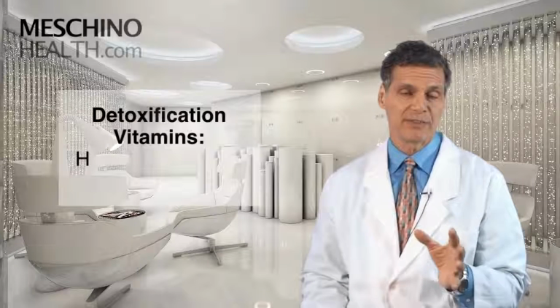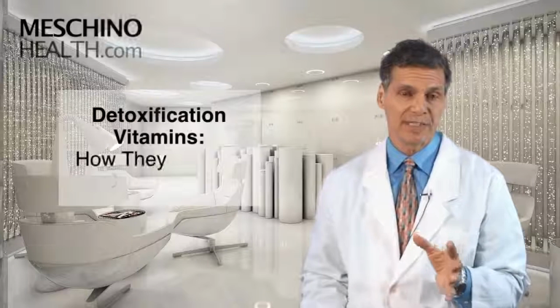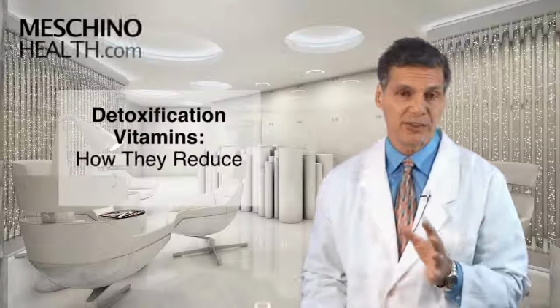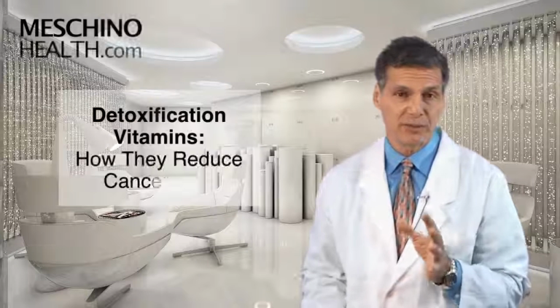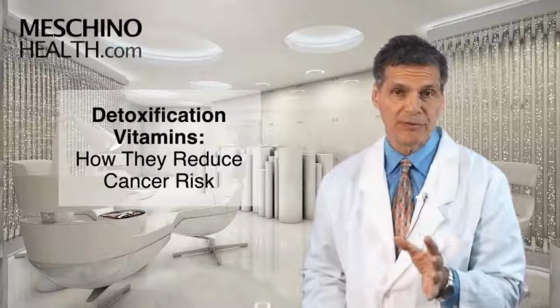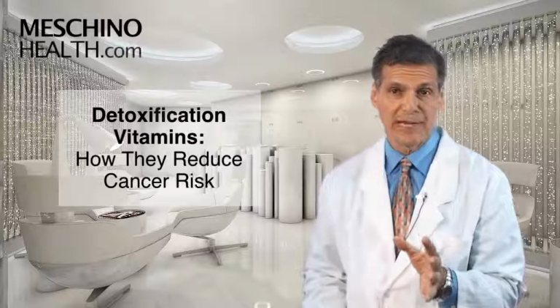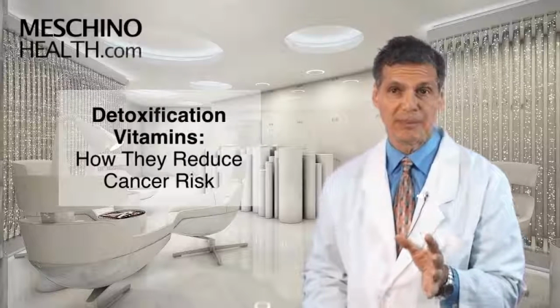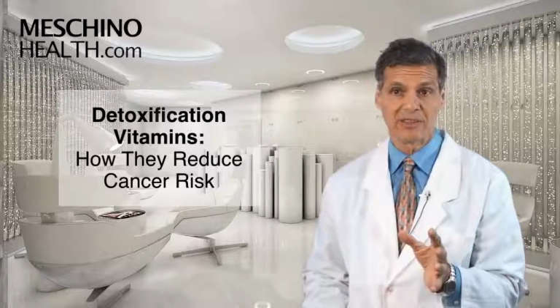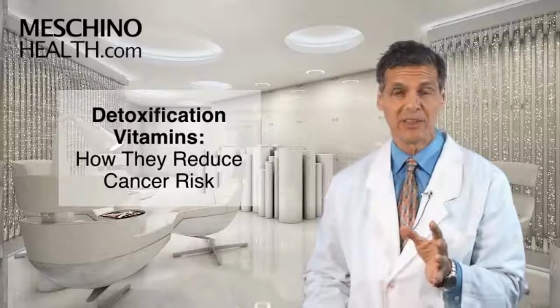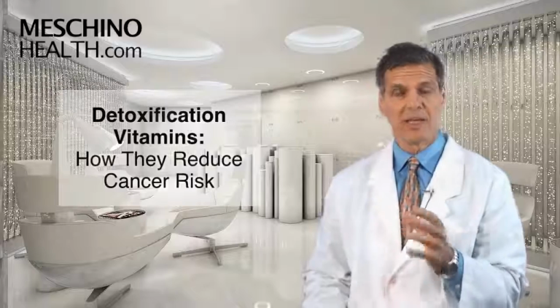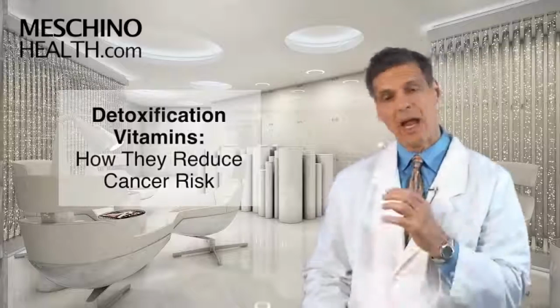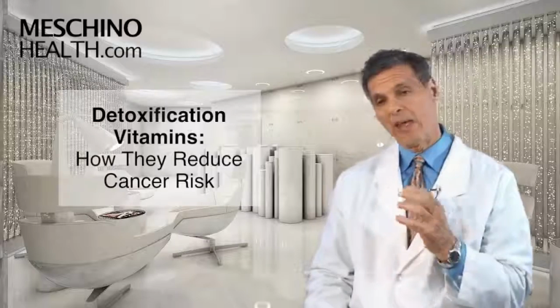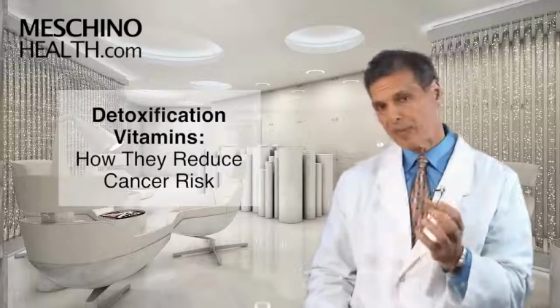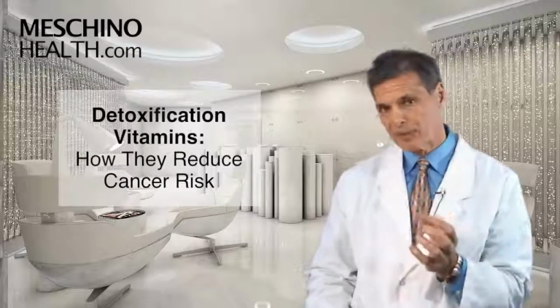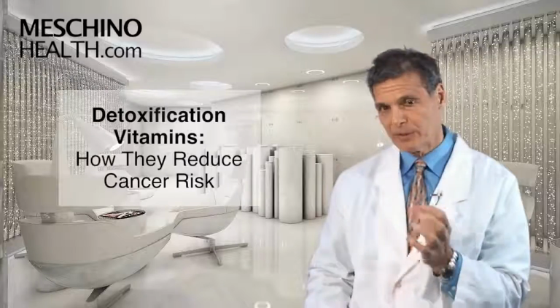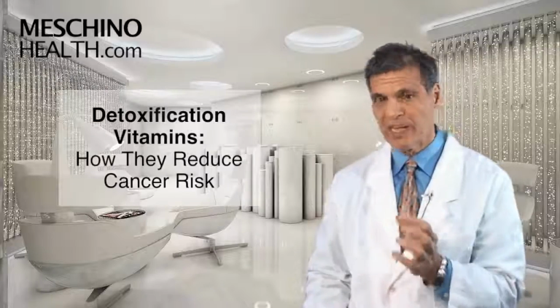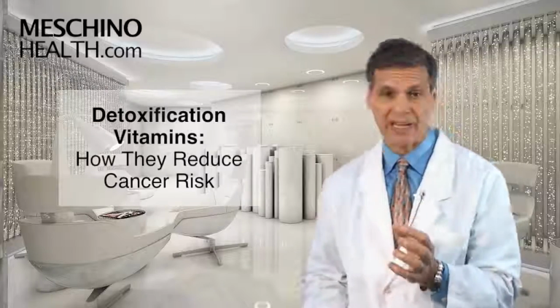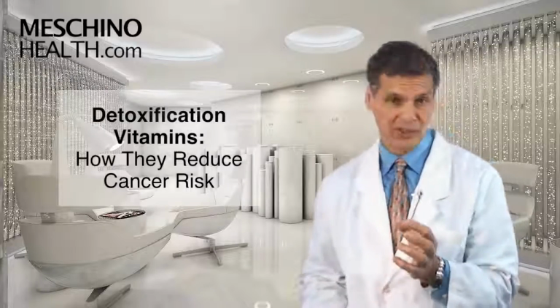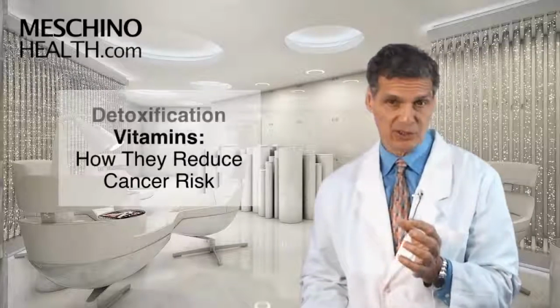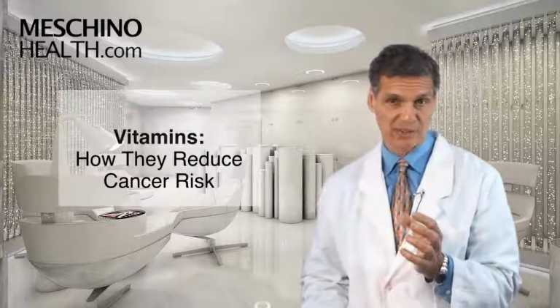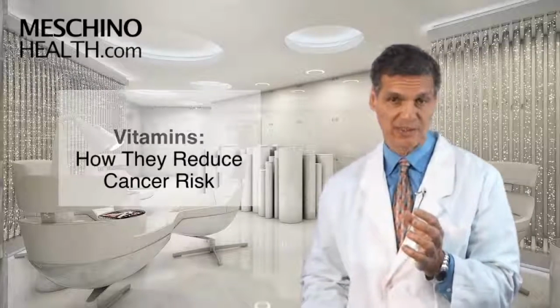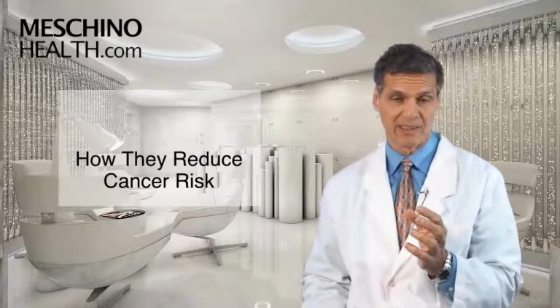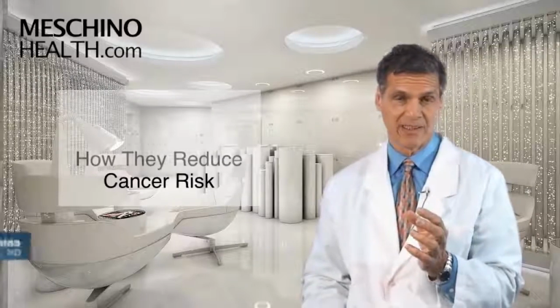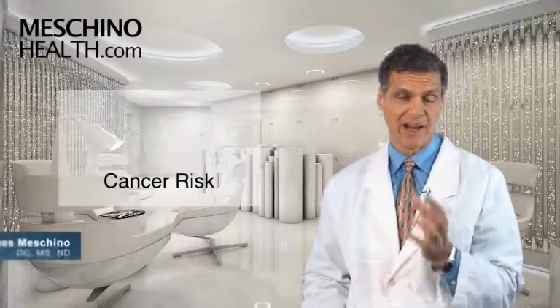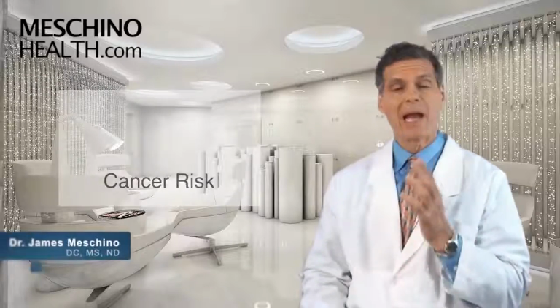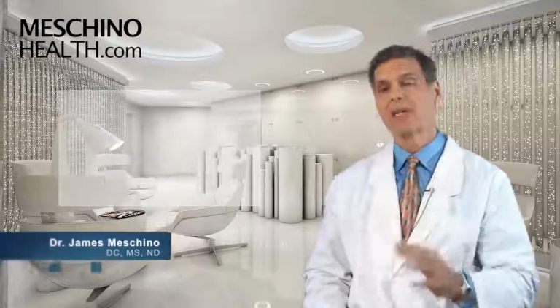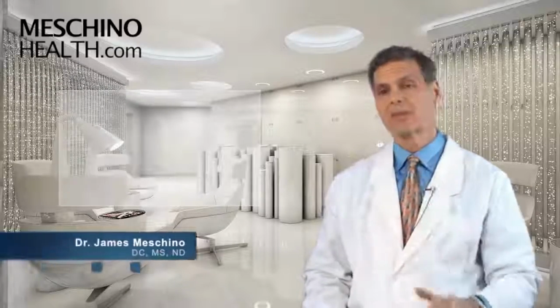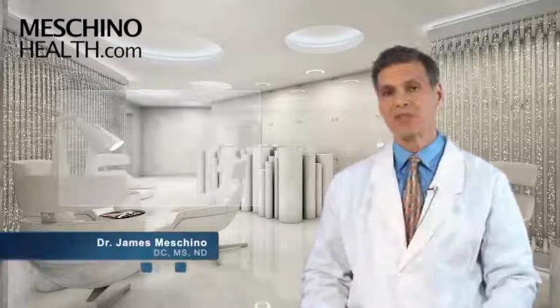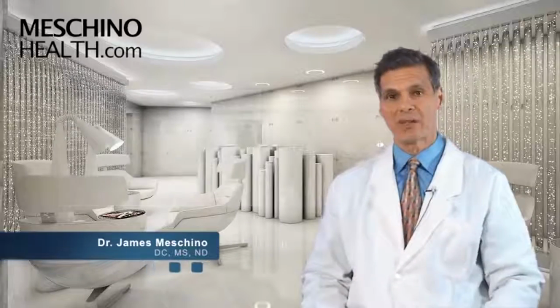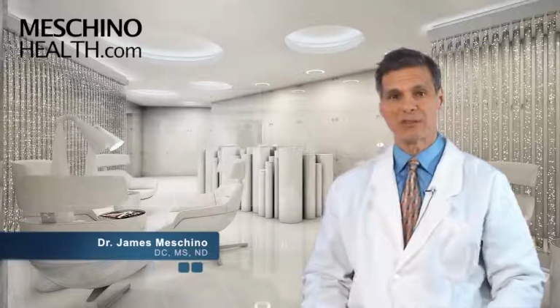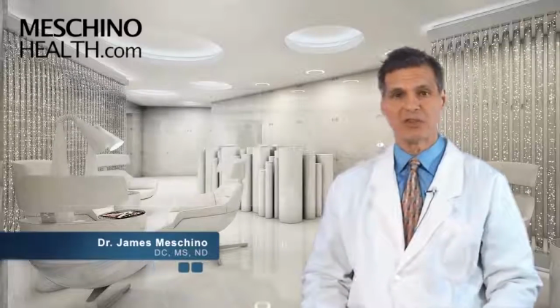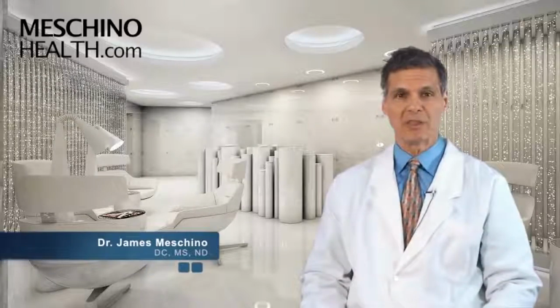Detoxification vitamins — how they reduce cancer risk. Hi, I'm Dr. James Machino.